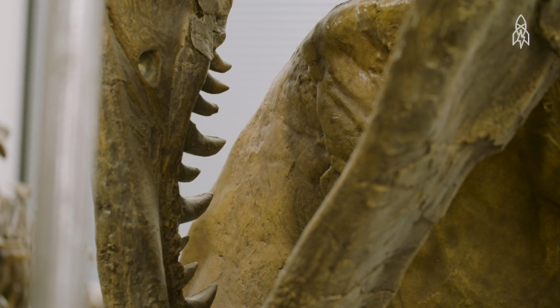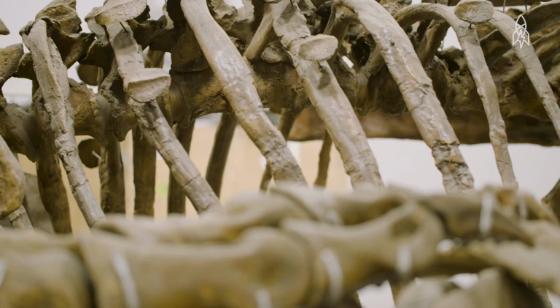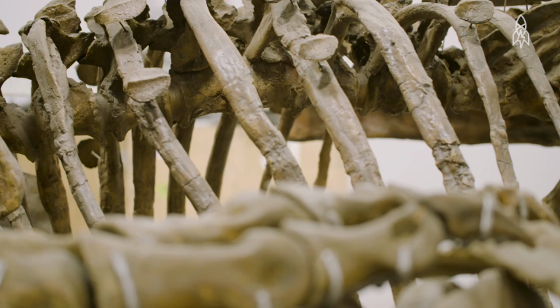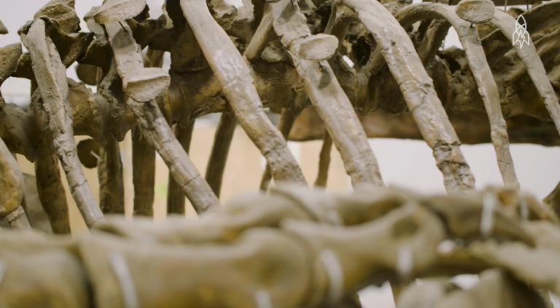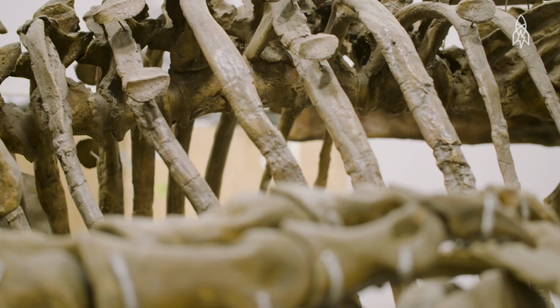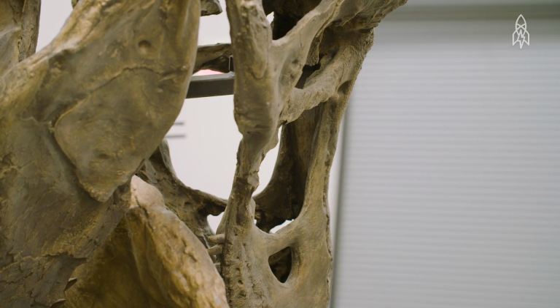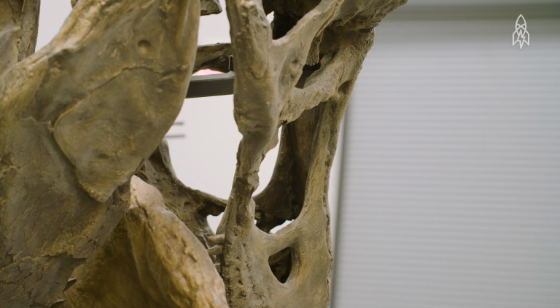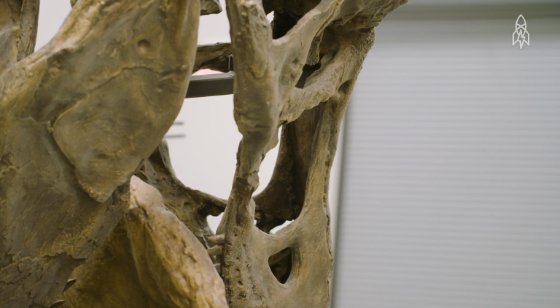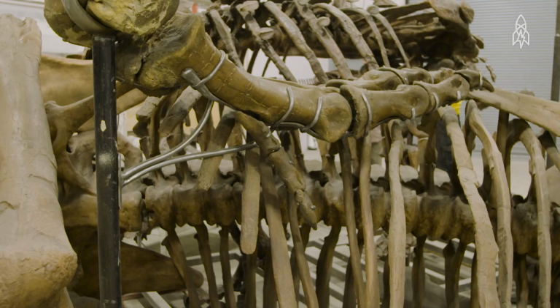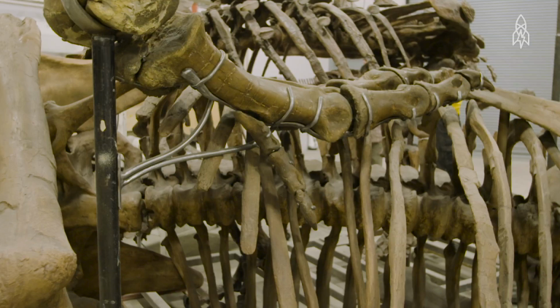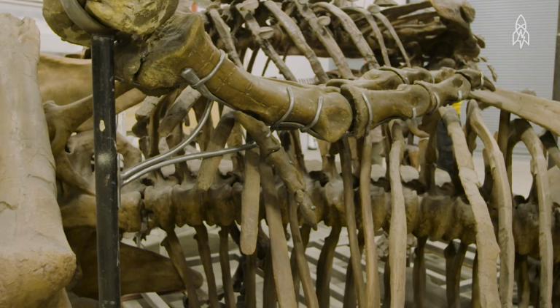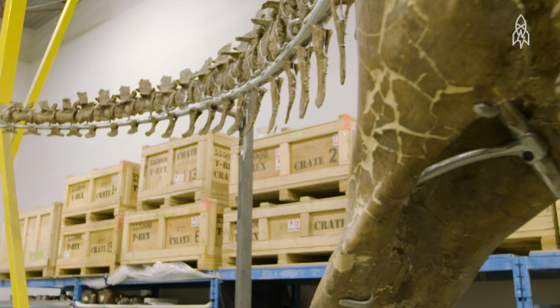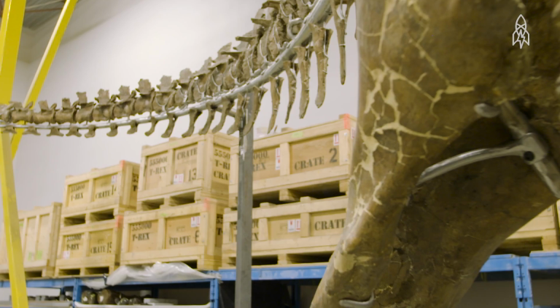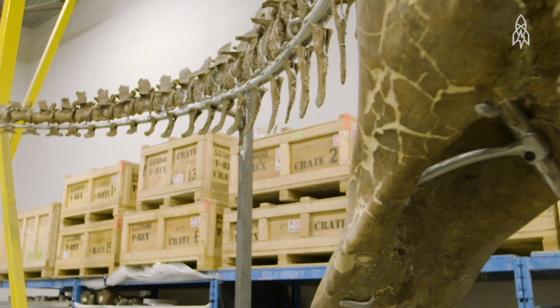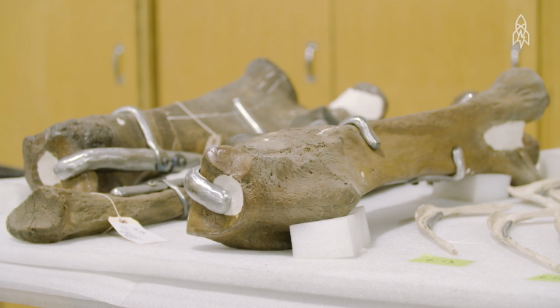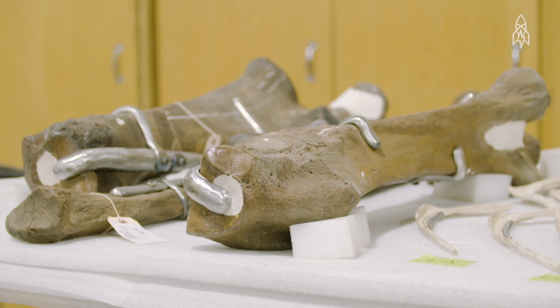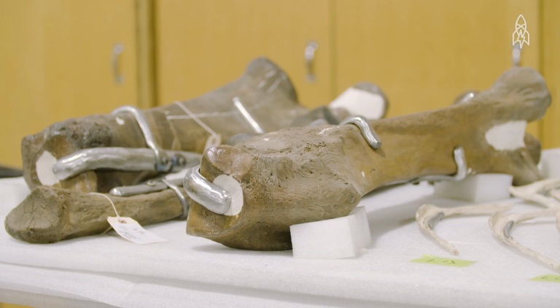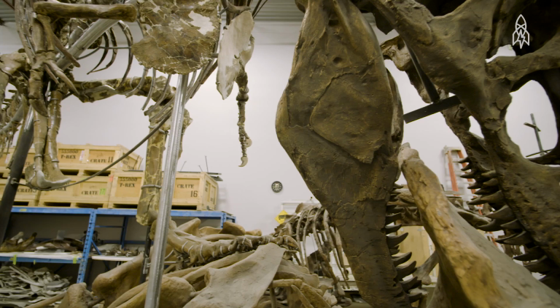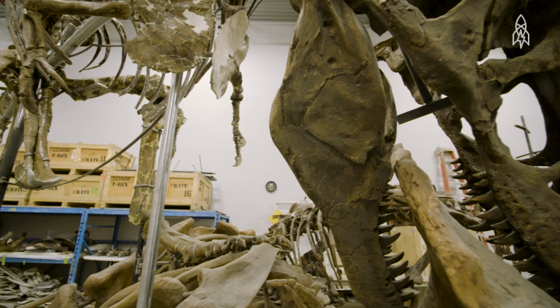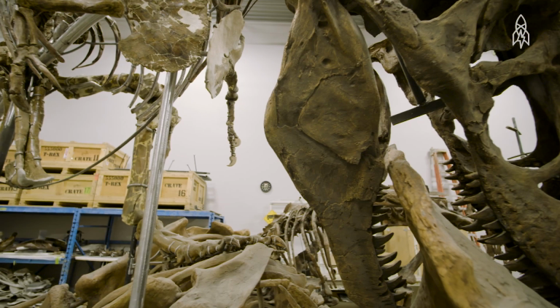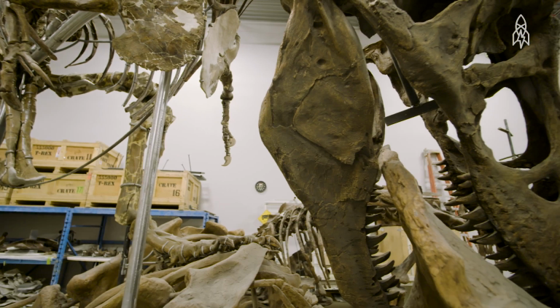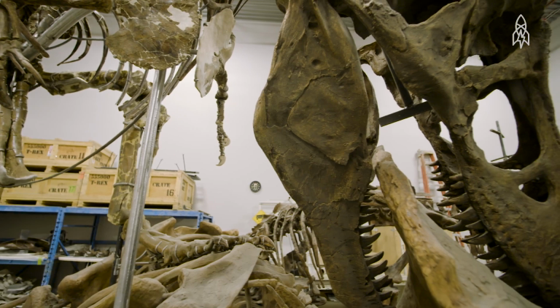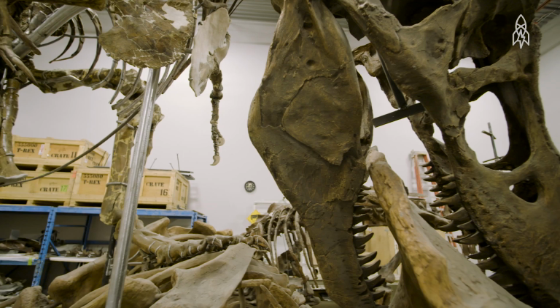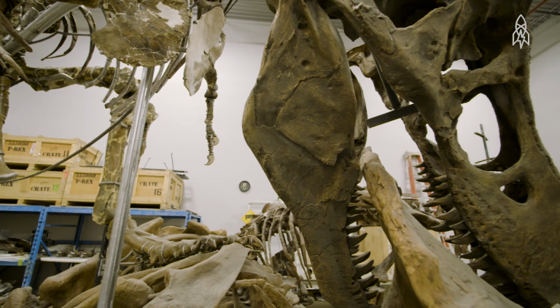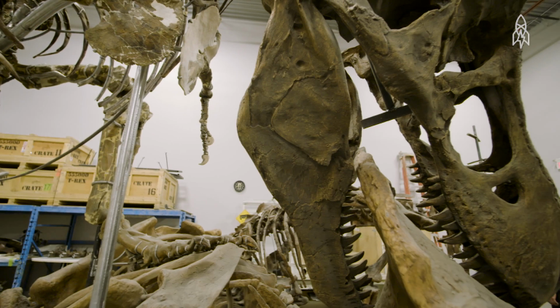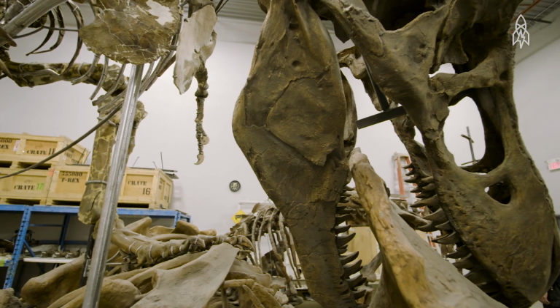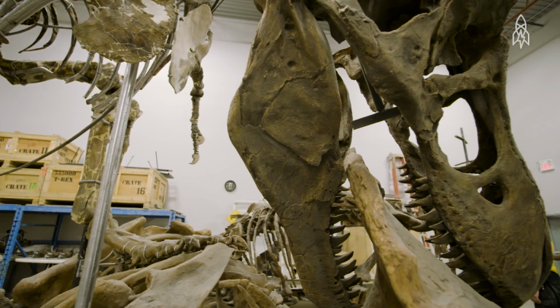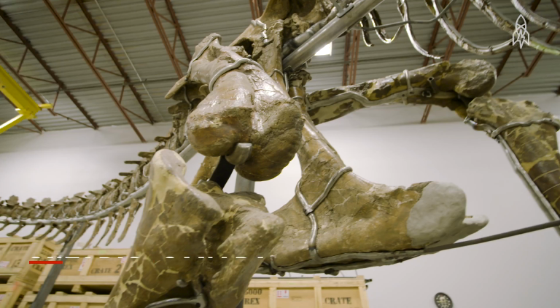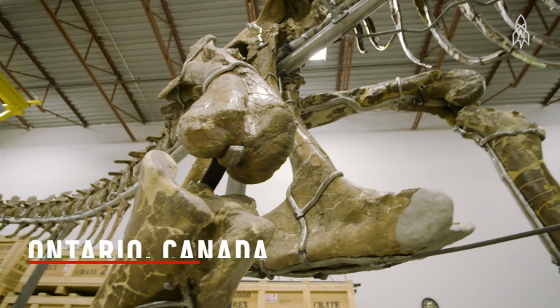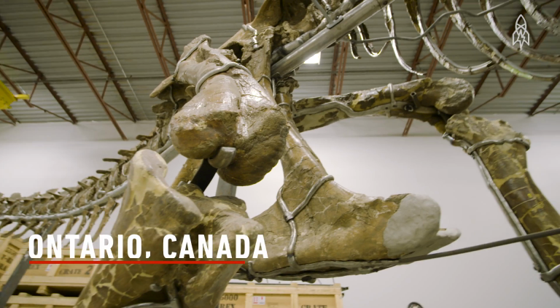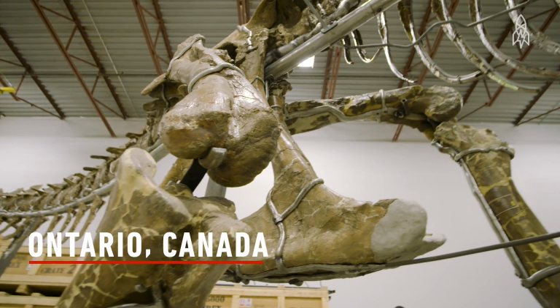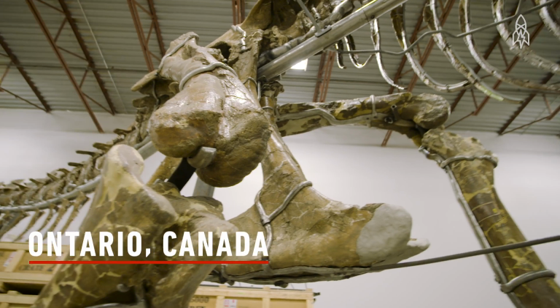No, they're never just bones. It's all part of history. It's all part of the world's history.